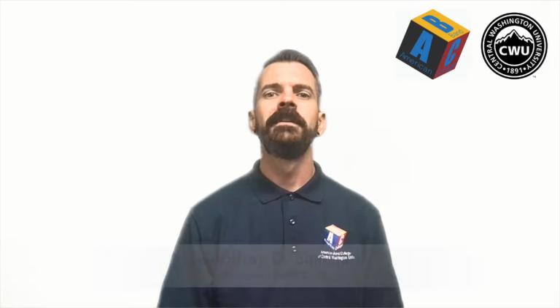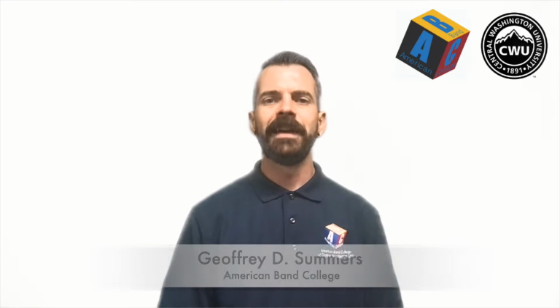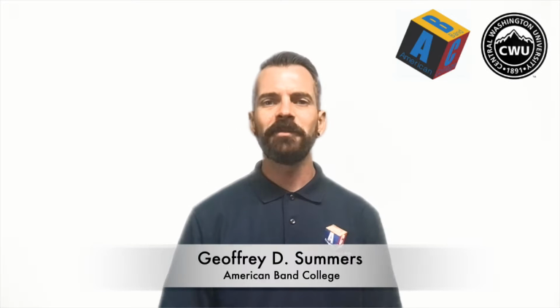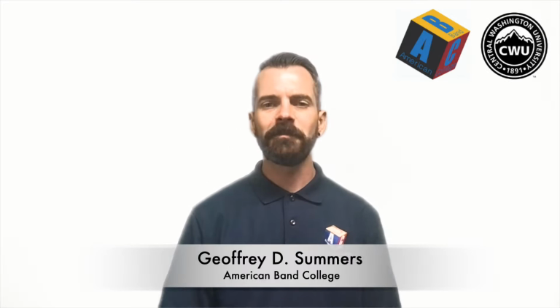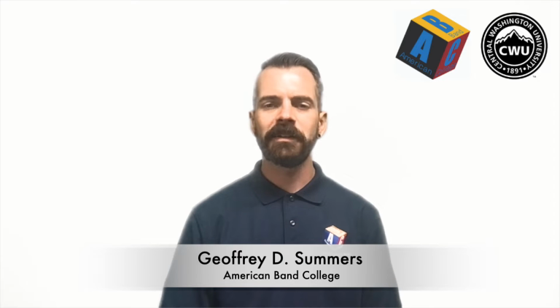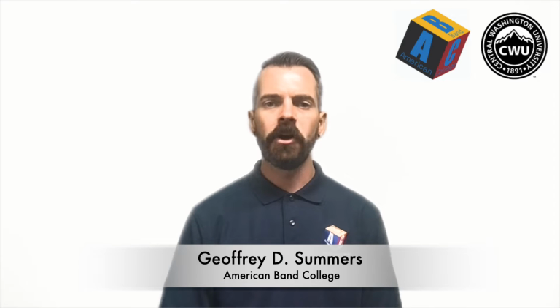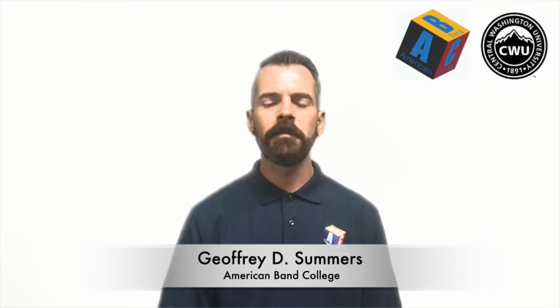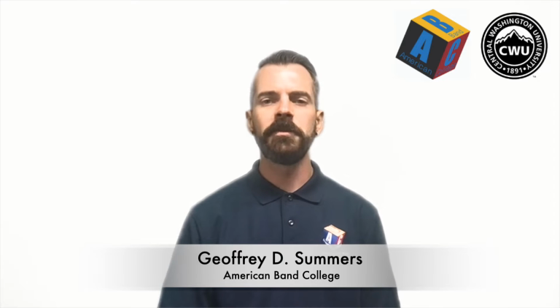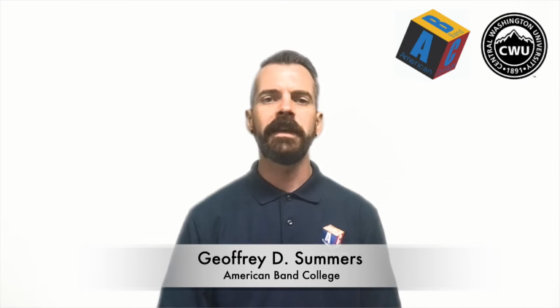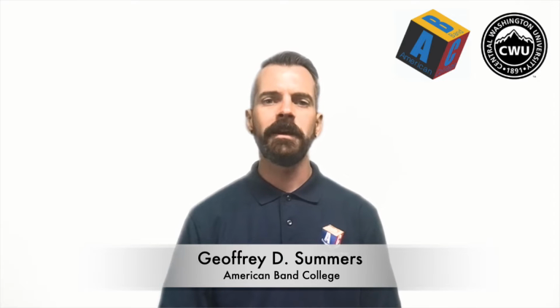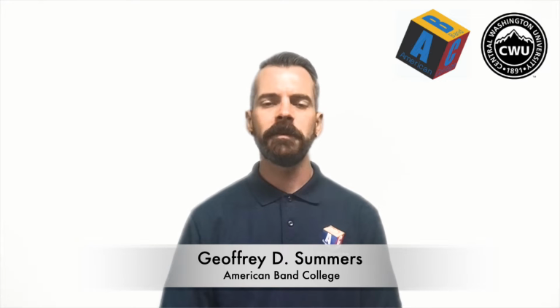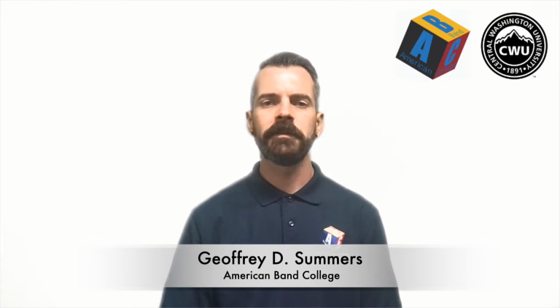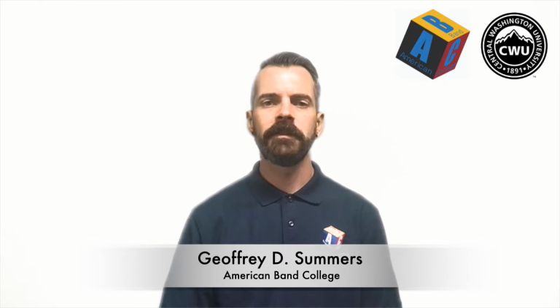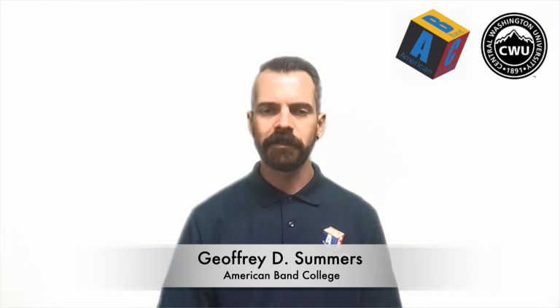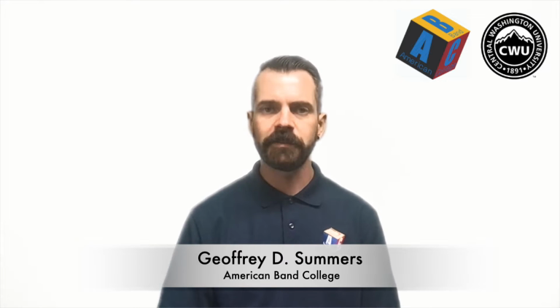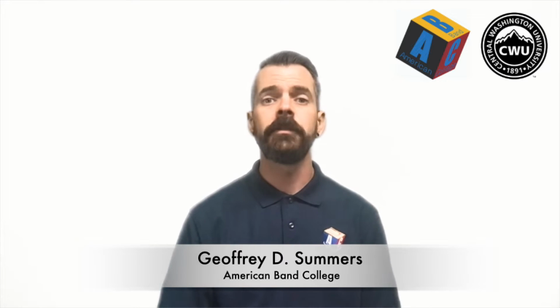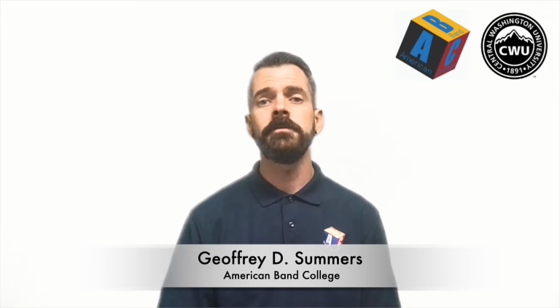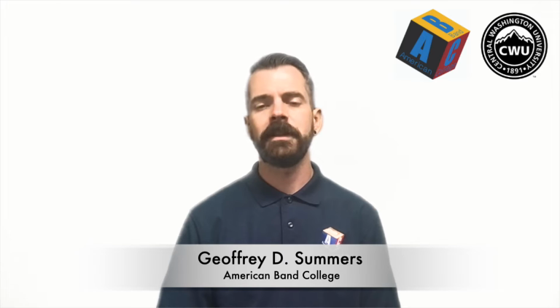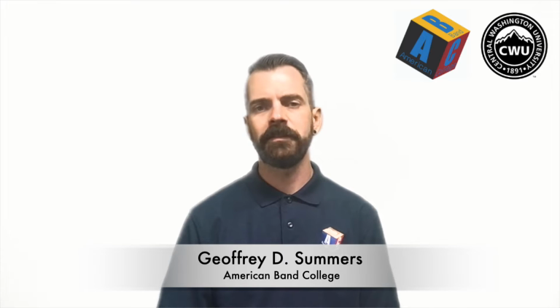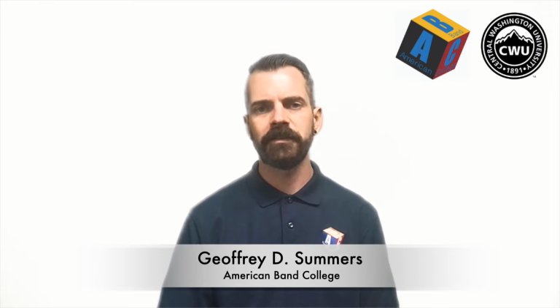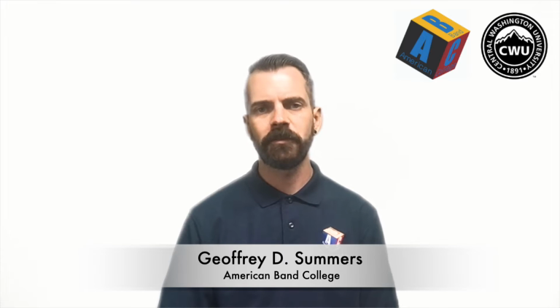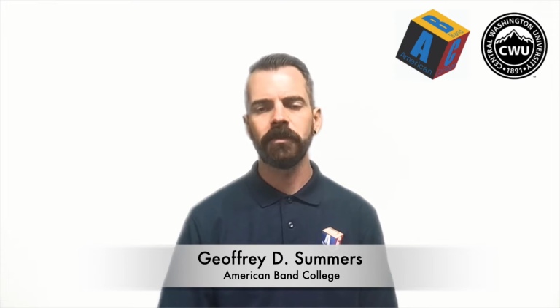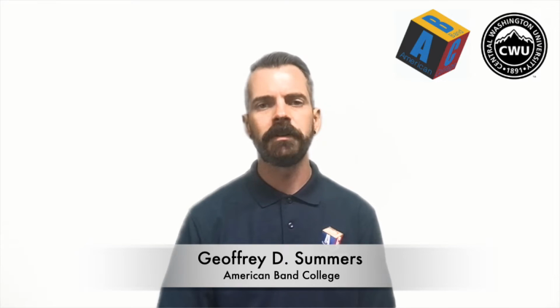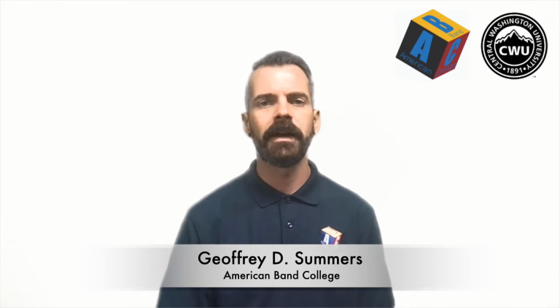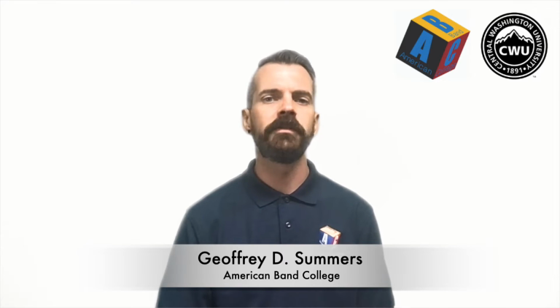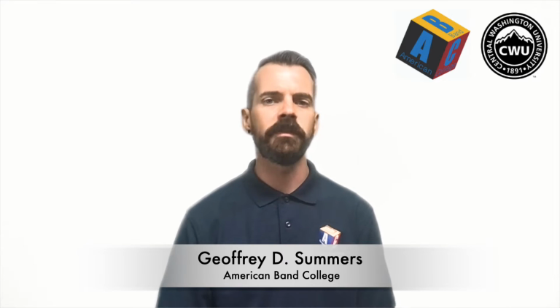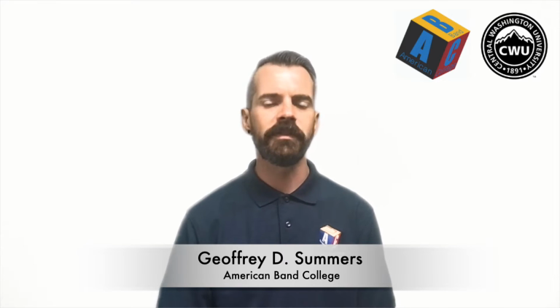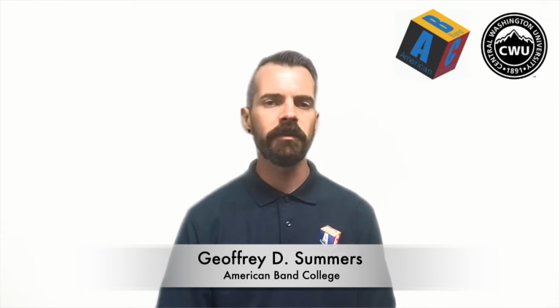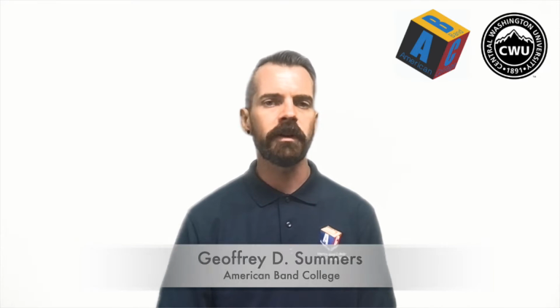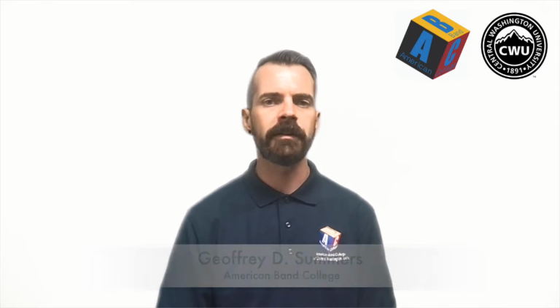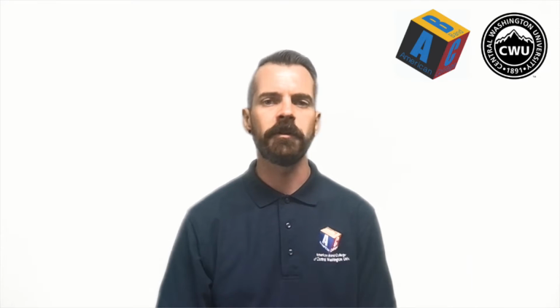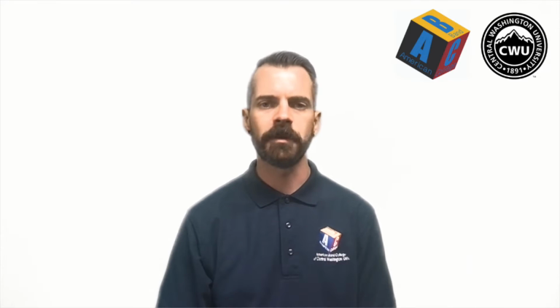Hey, welcome back to Oboe Boot Camp. This is lesson two, and in this lesson we will learn how to assemble our oboe.